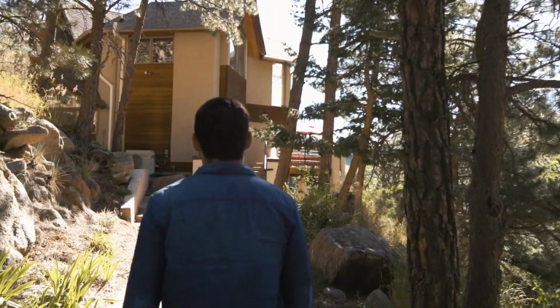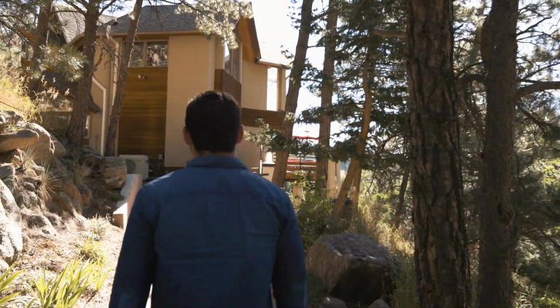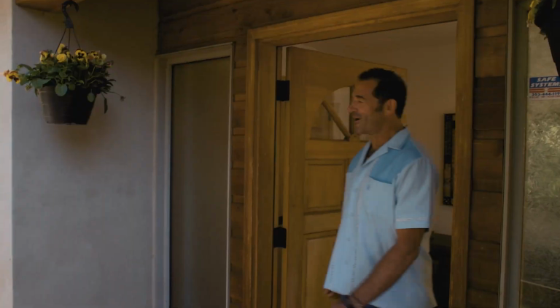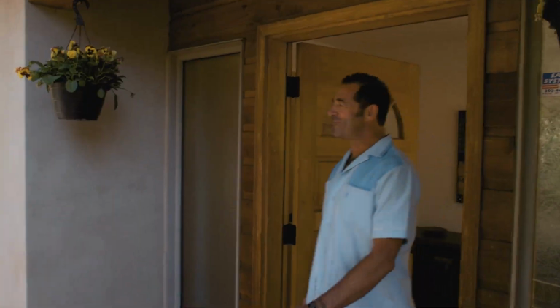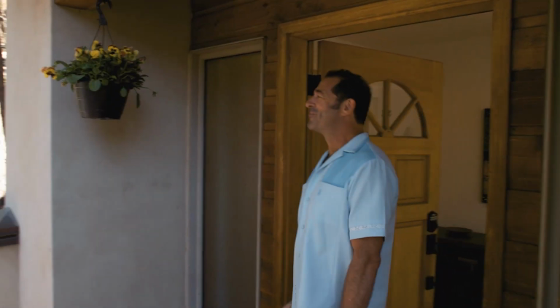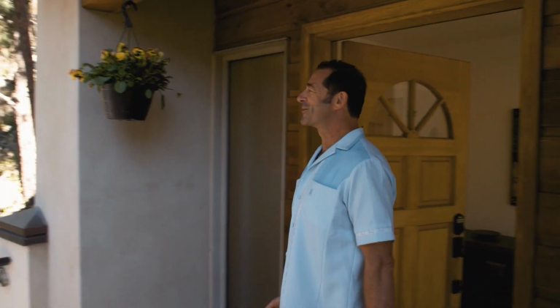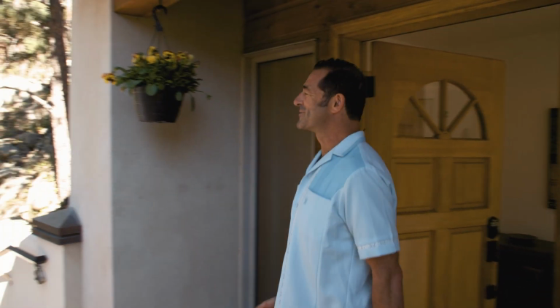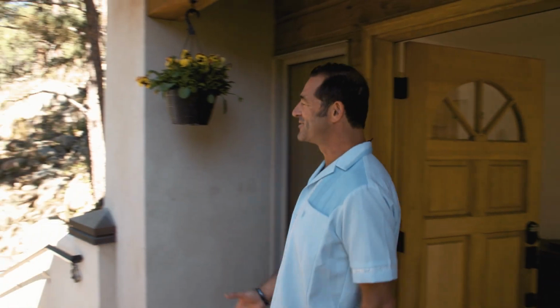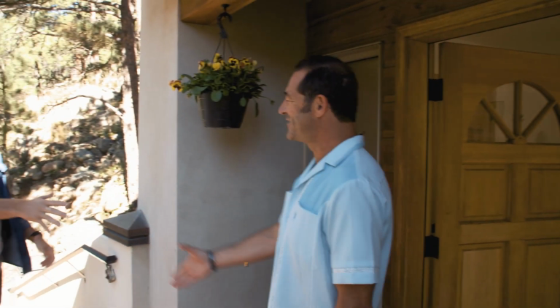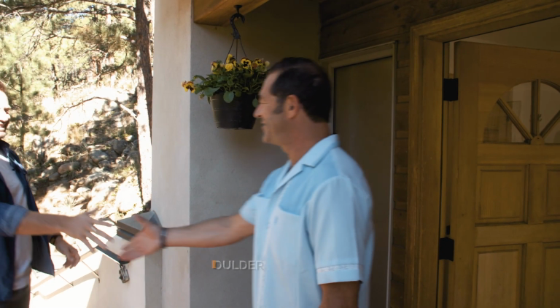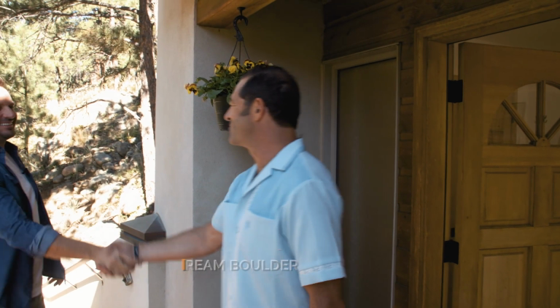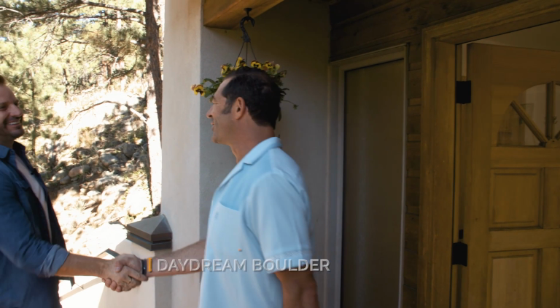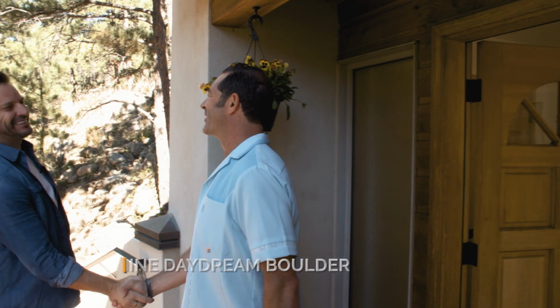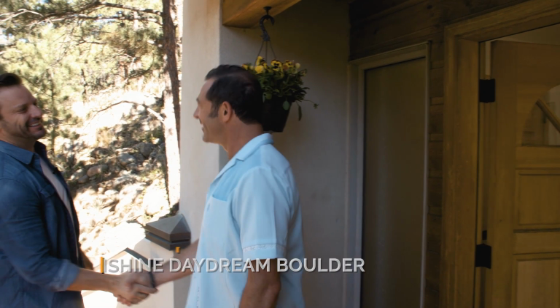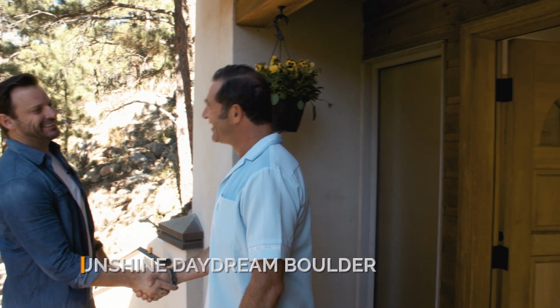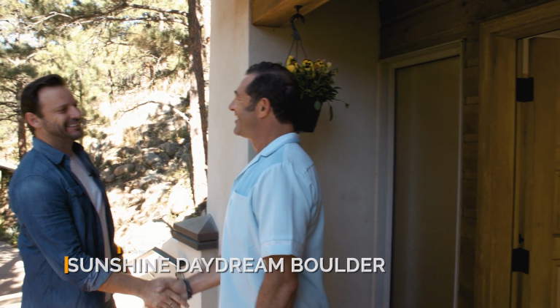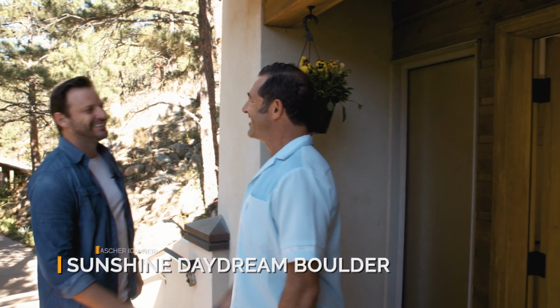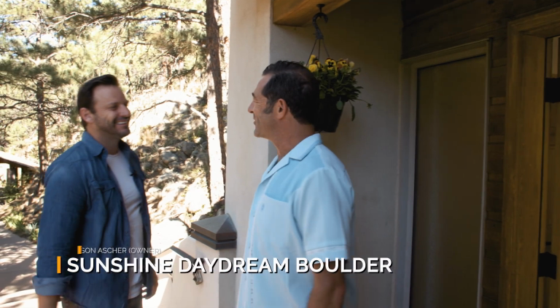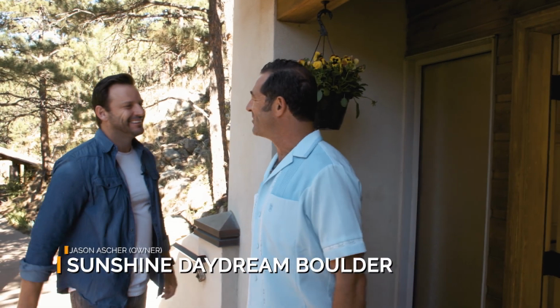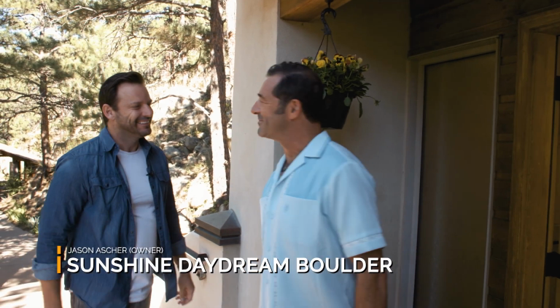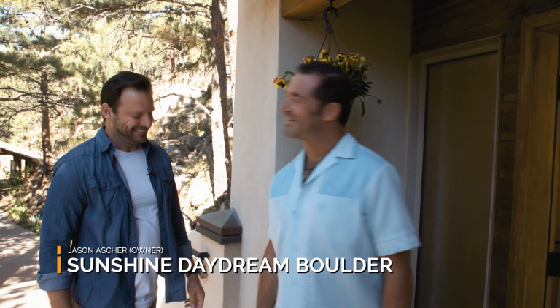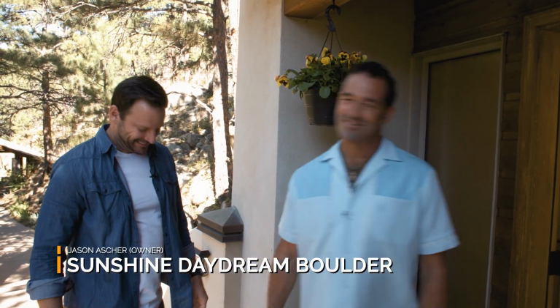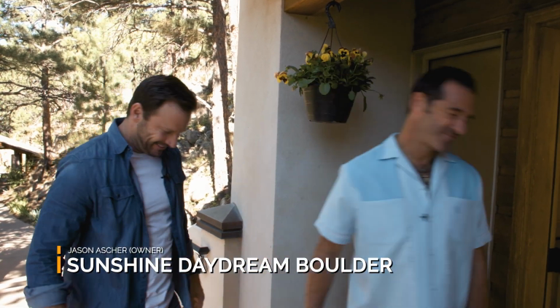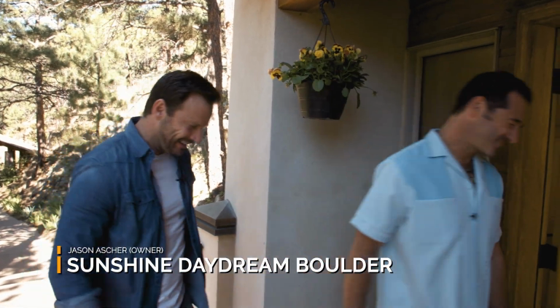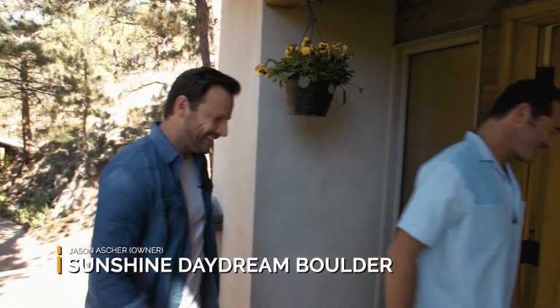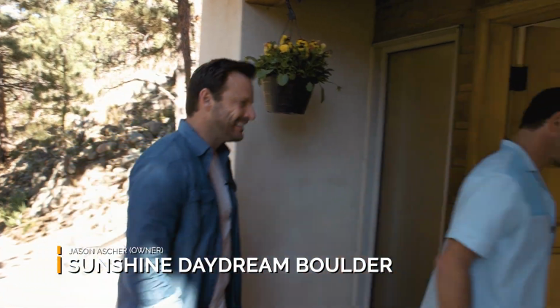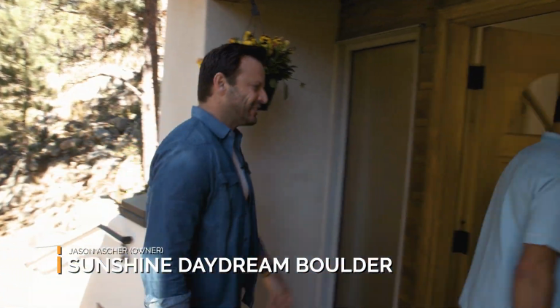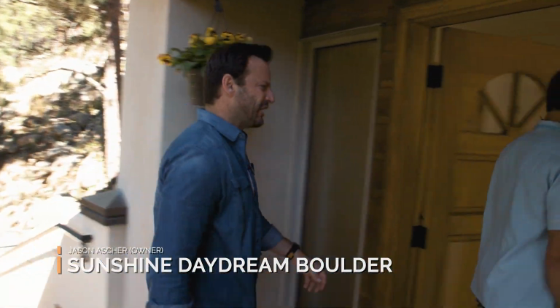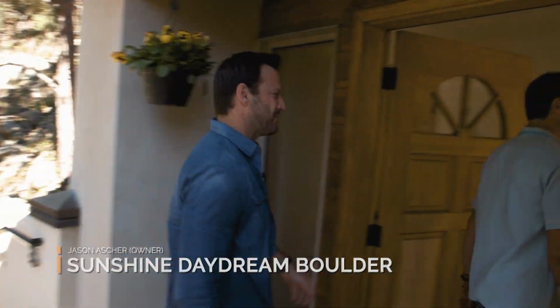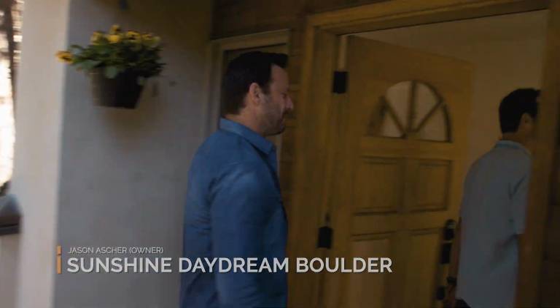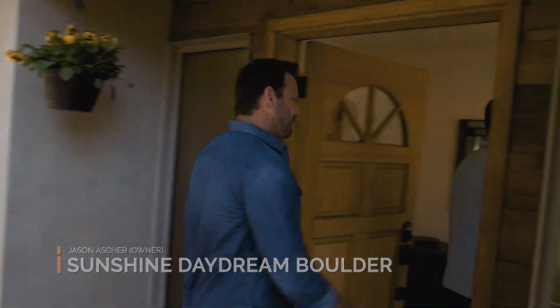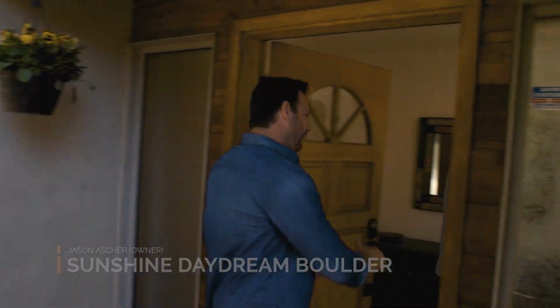Hi, Rob. Welcome to Sunshine Daydream Boulder. Thanks for coming. Come on in. All right, let's go have some fun.